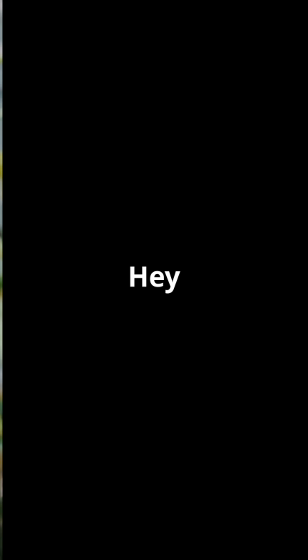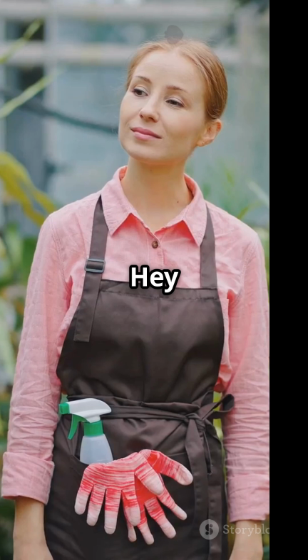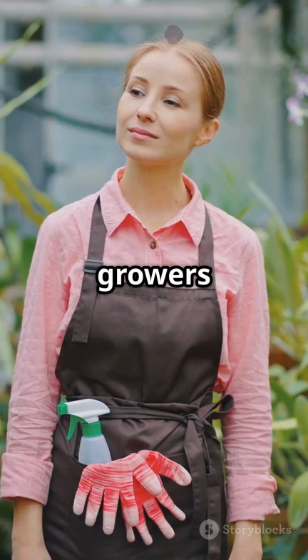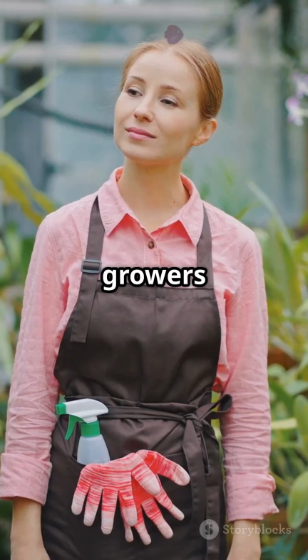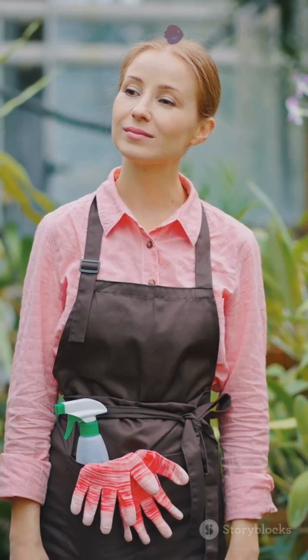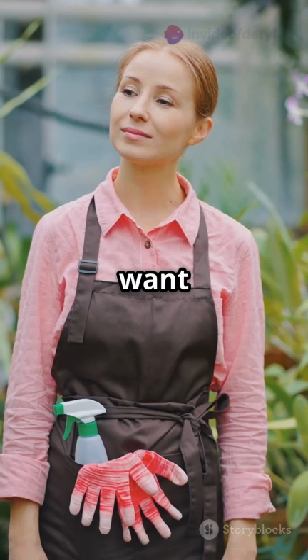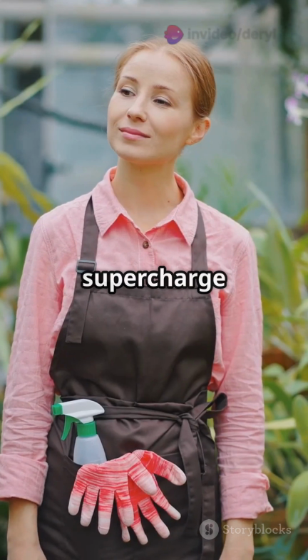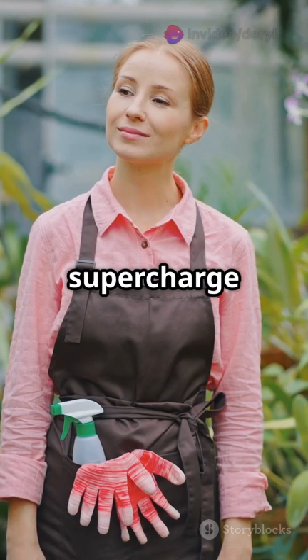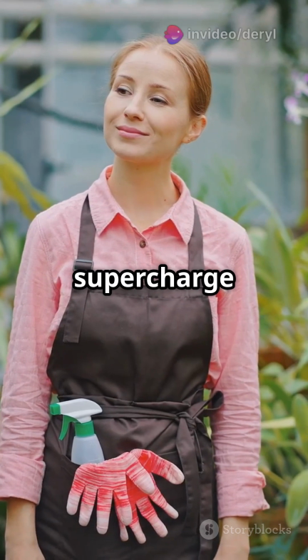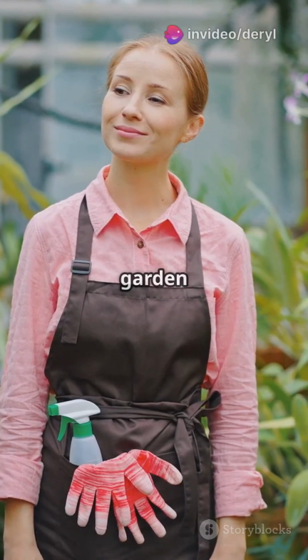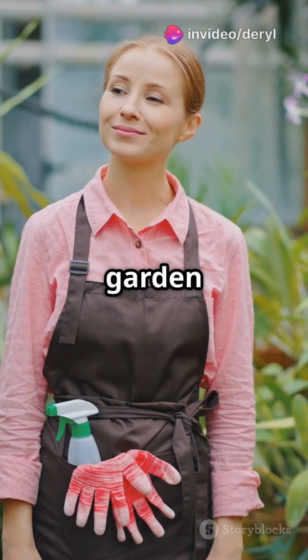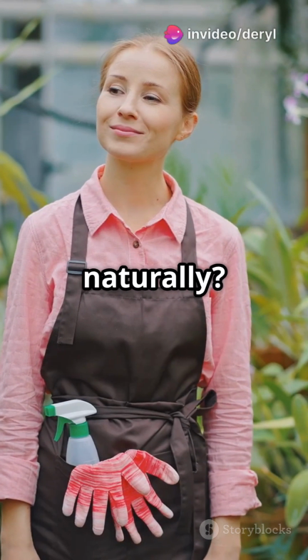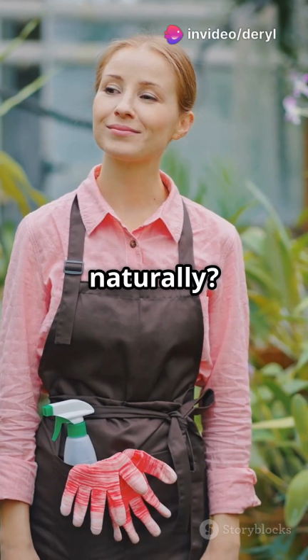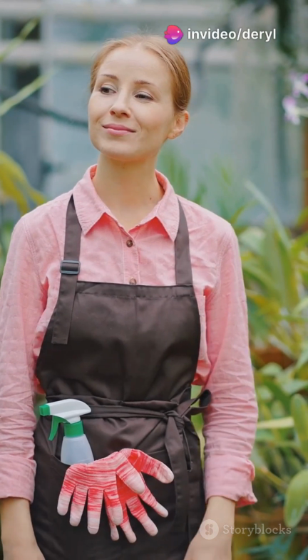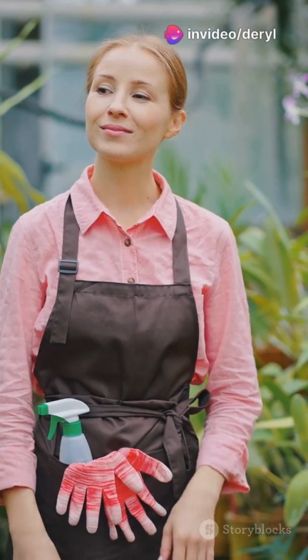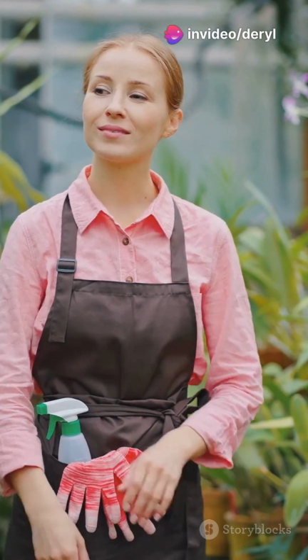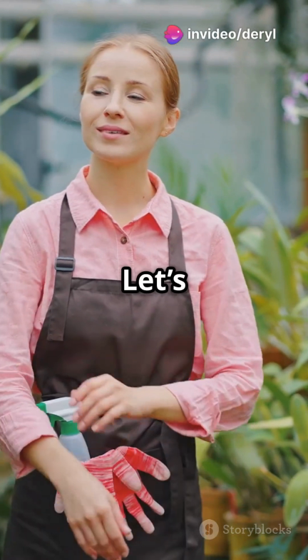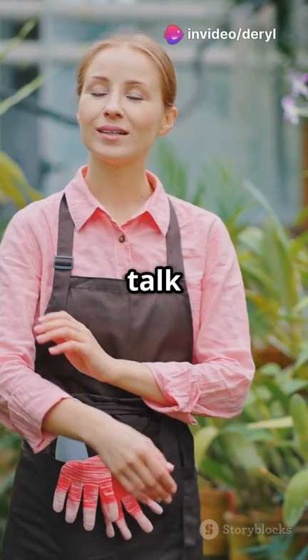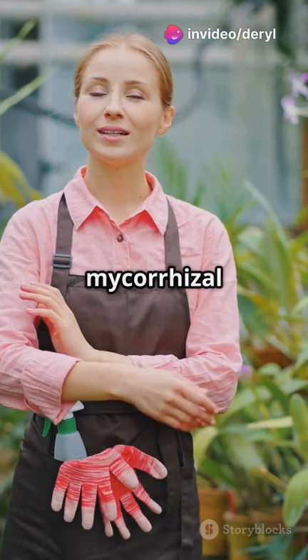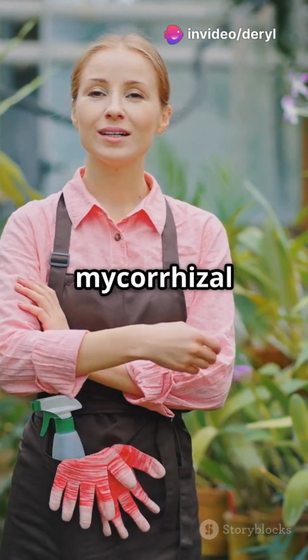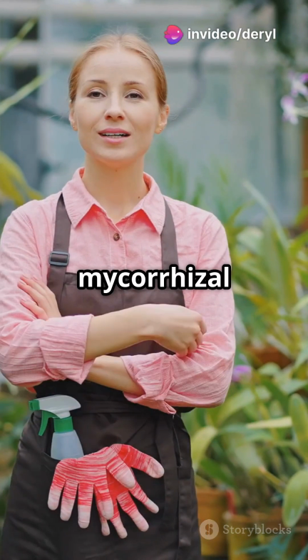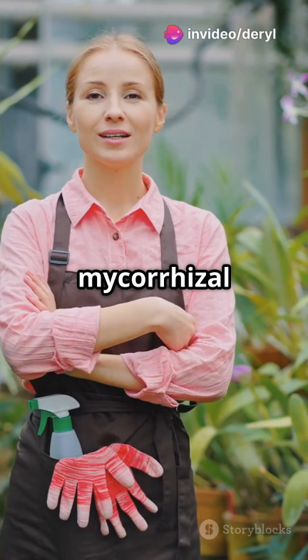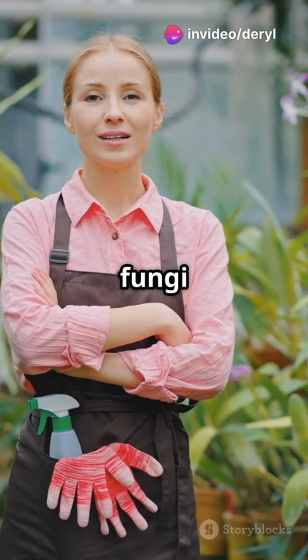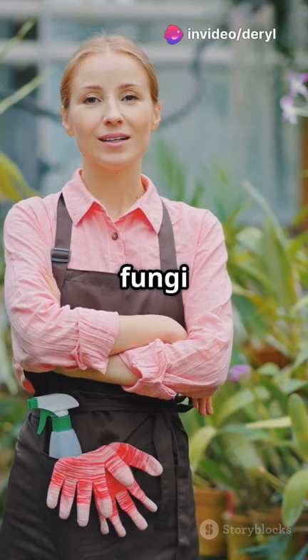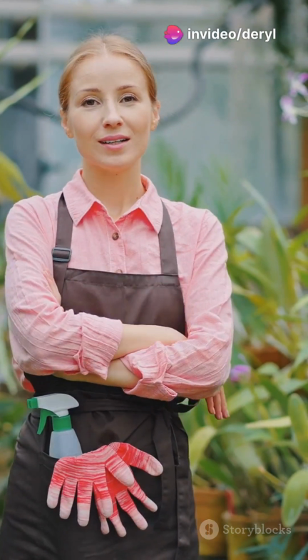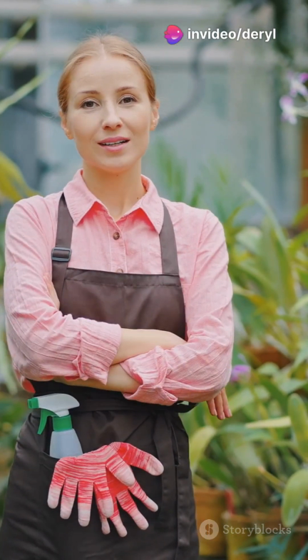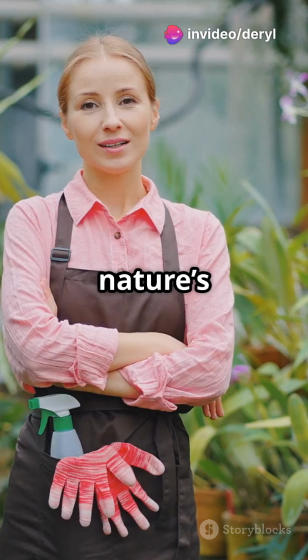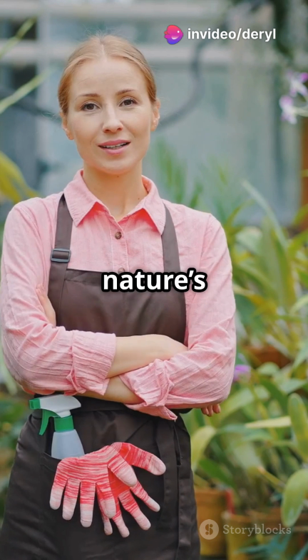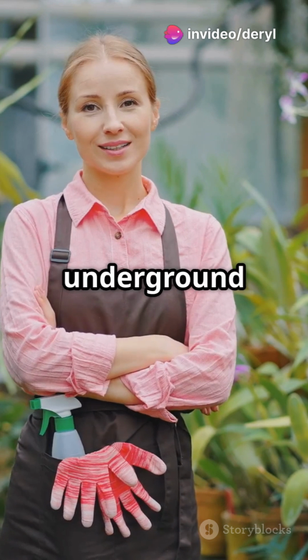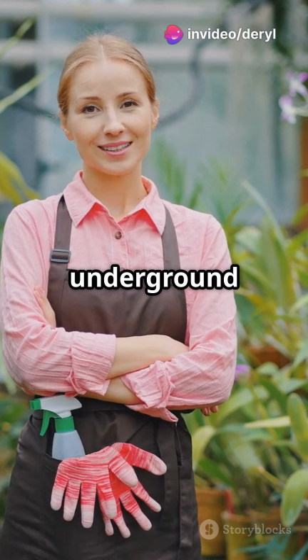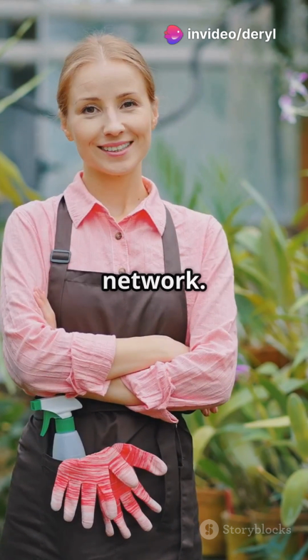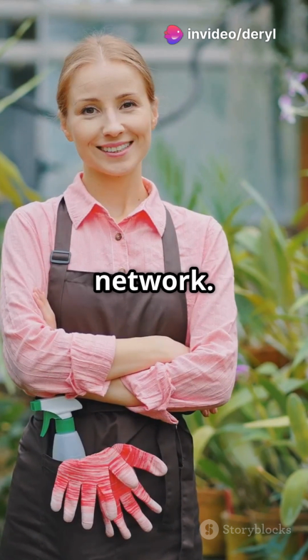Hey growers! Want to supercharge your garden naturally? Let's talk mycorazole fungi, nature's underground network.